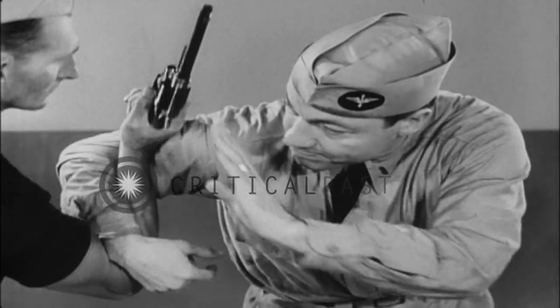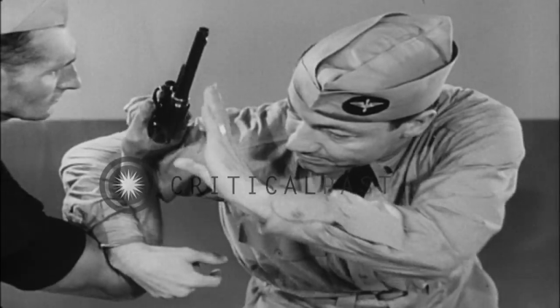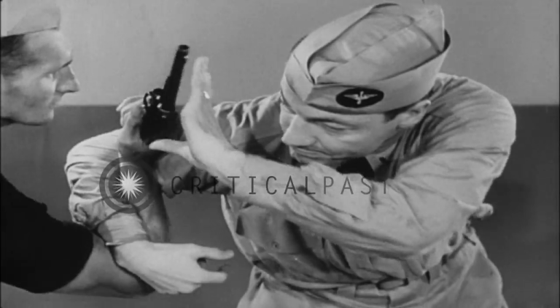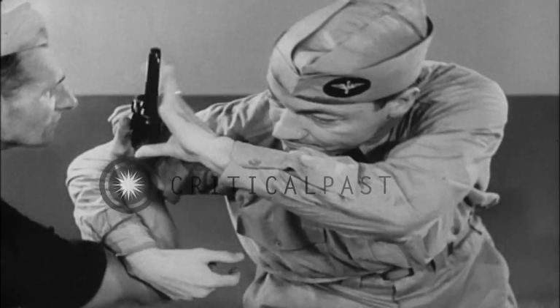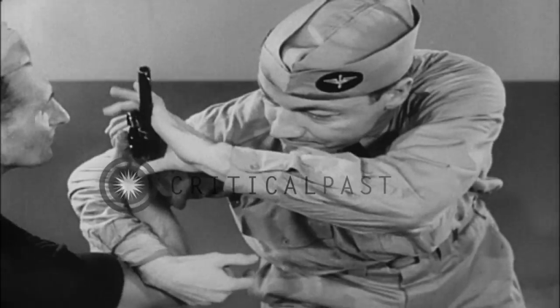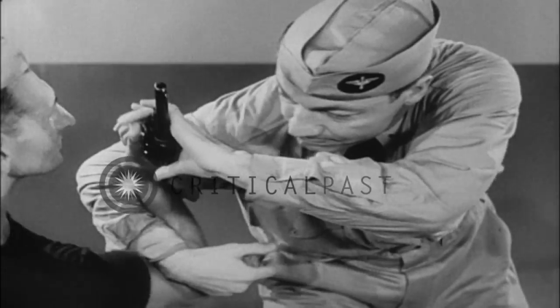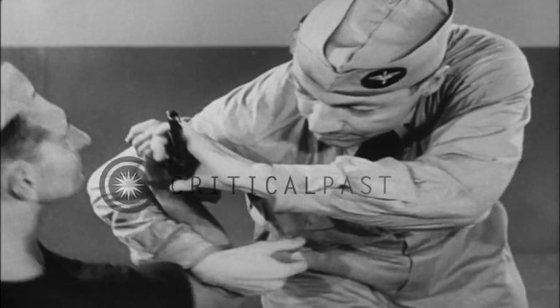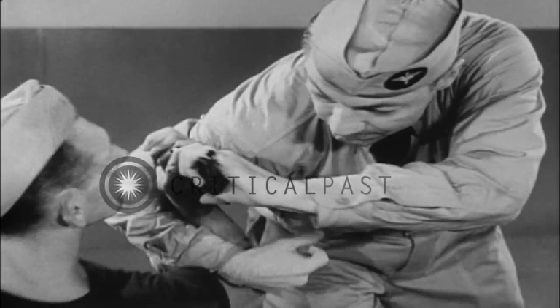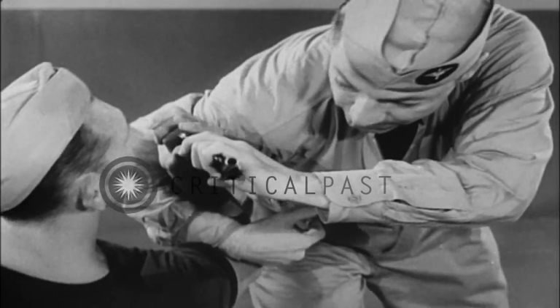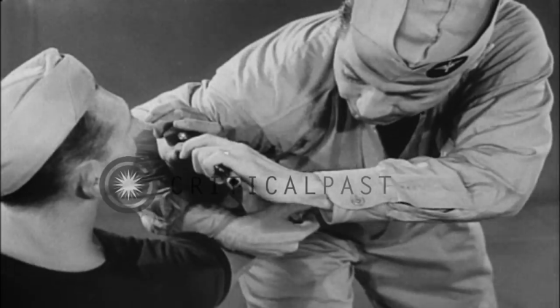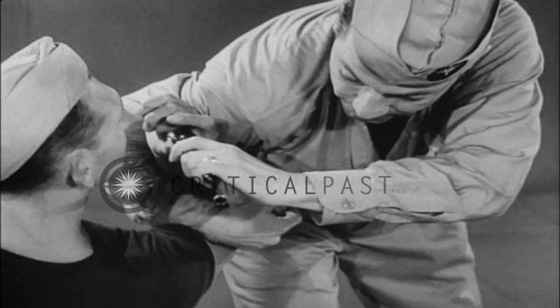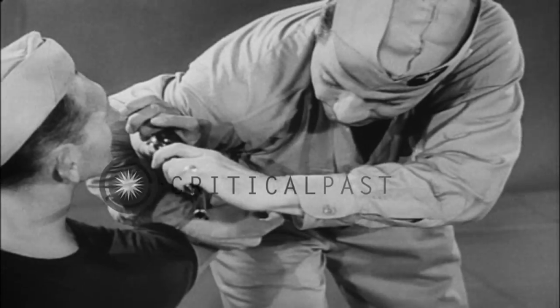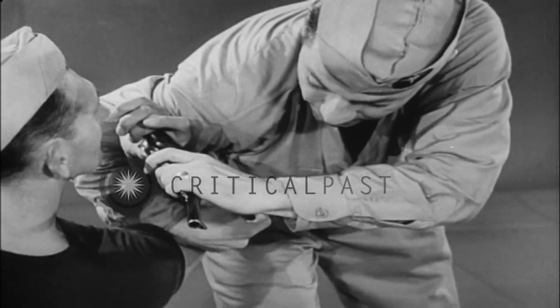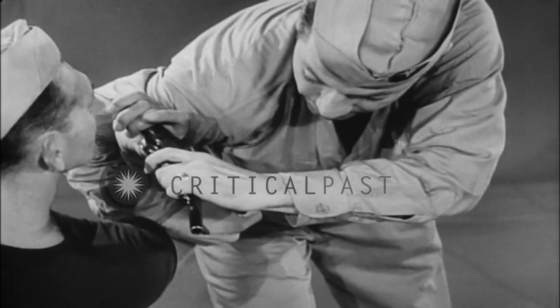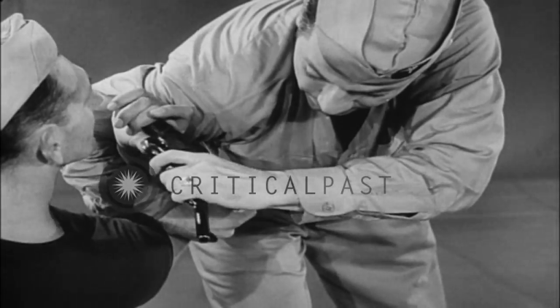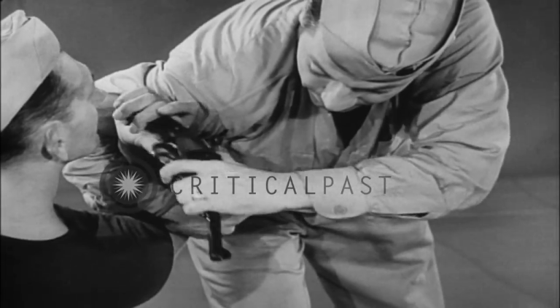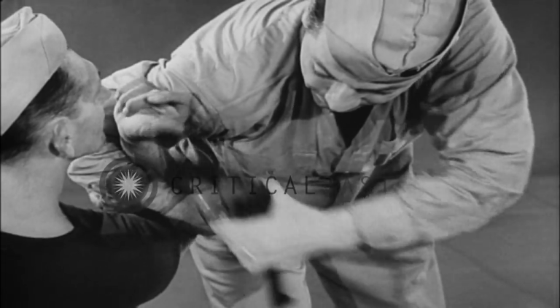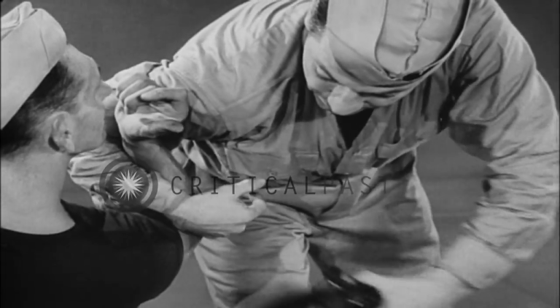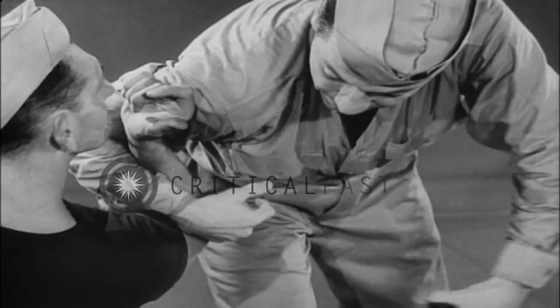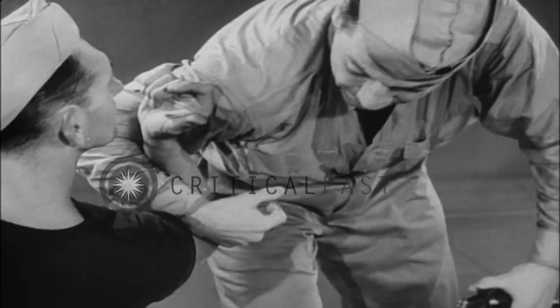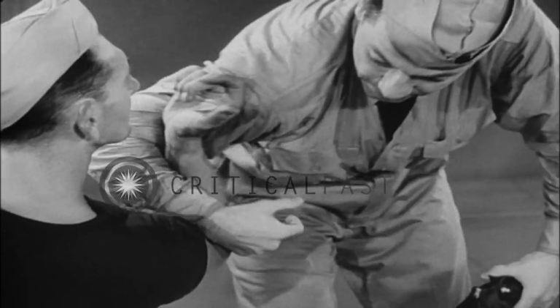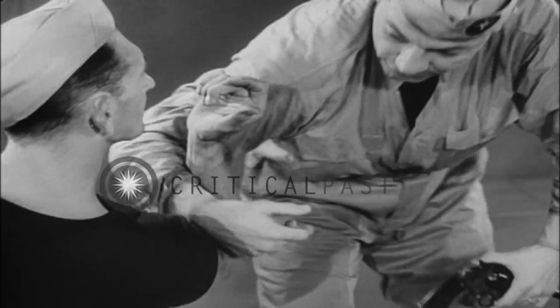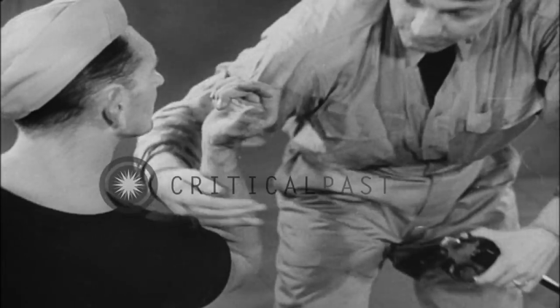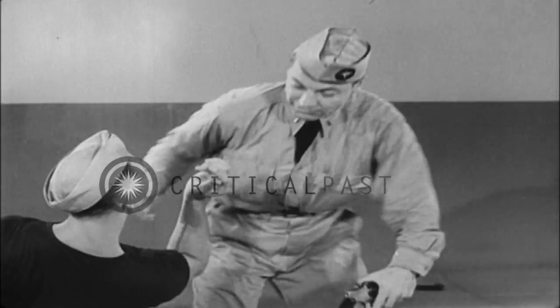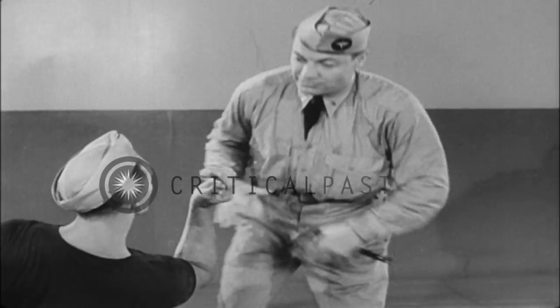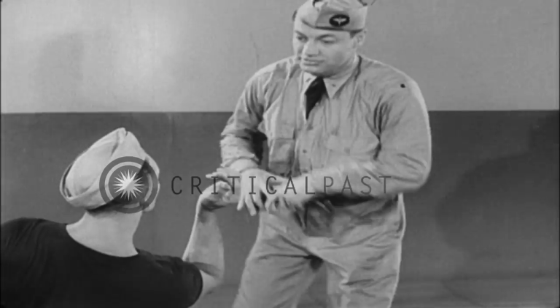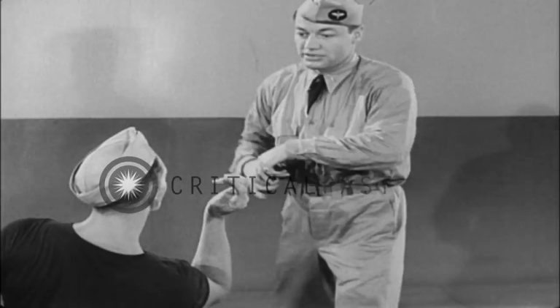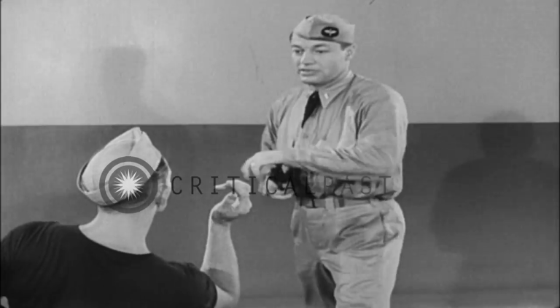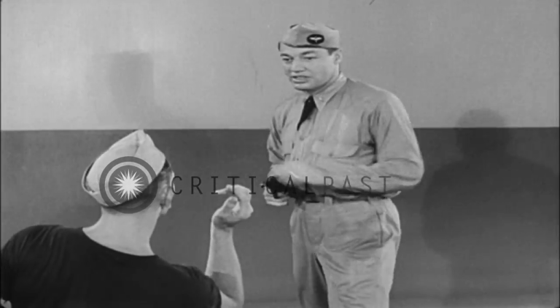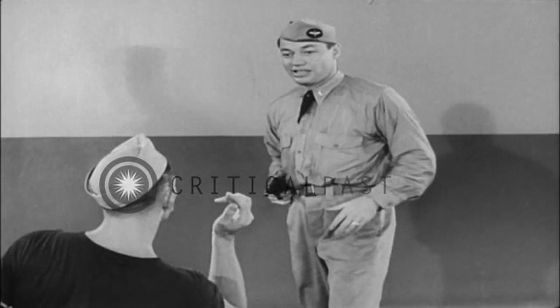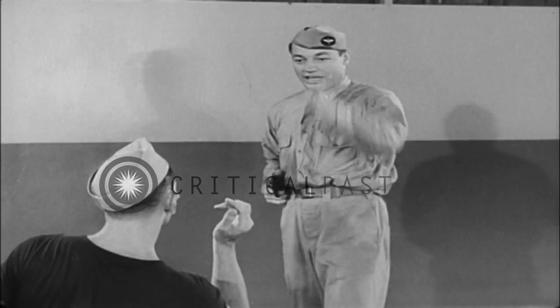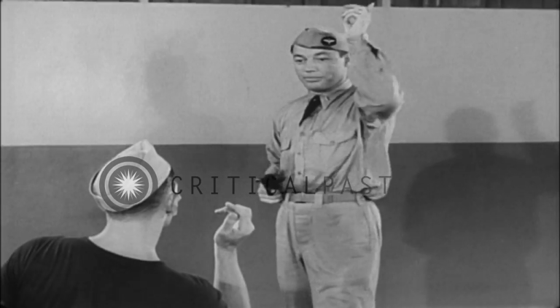Reaching over immediately, push the gun free, then step back out of reach.